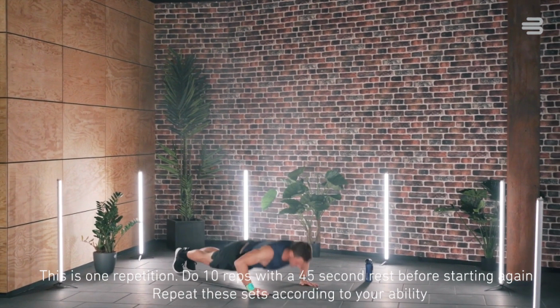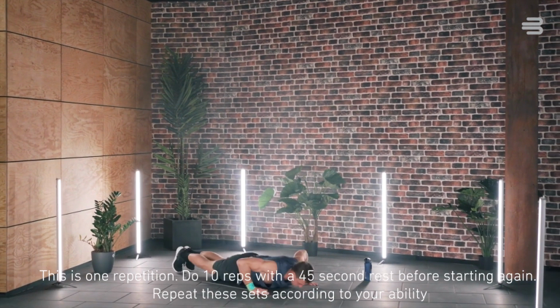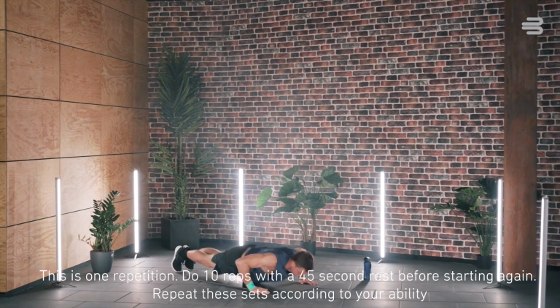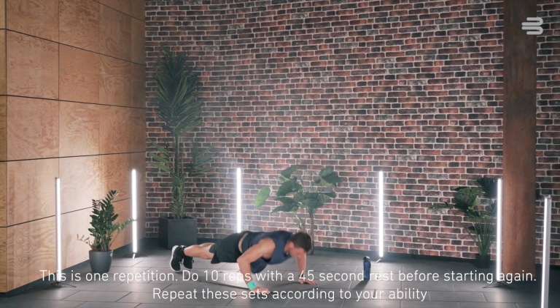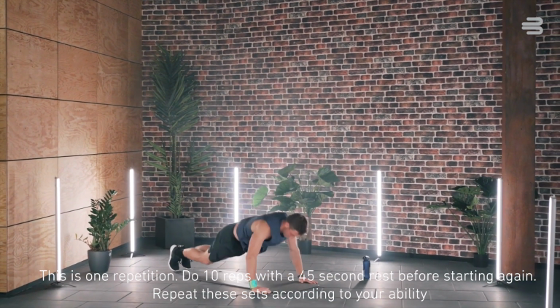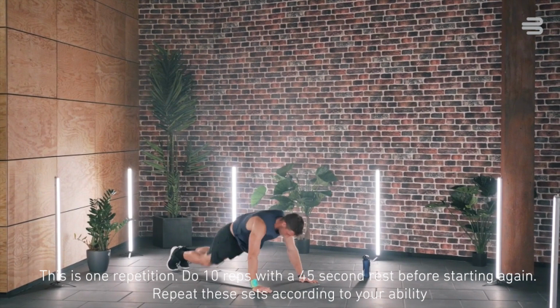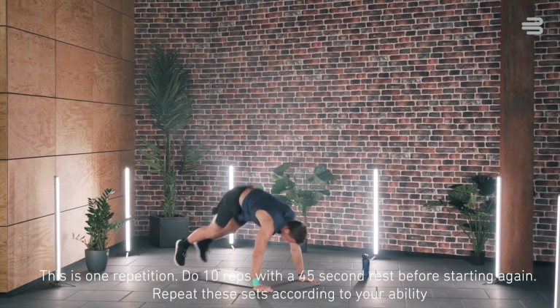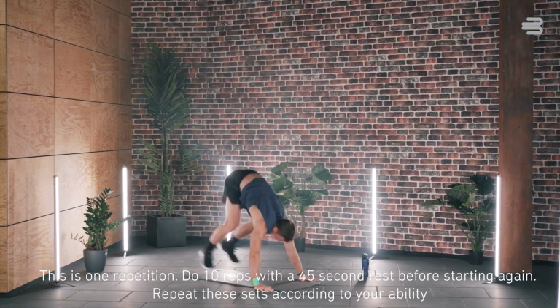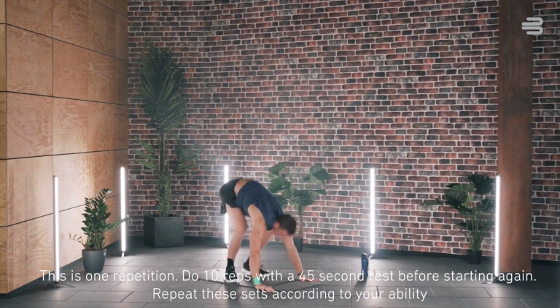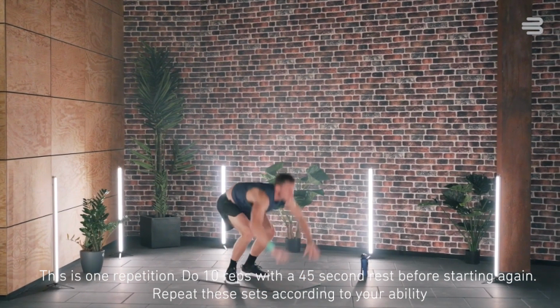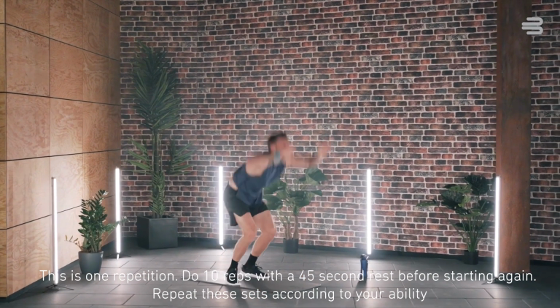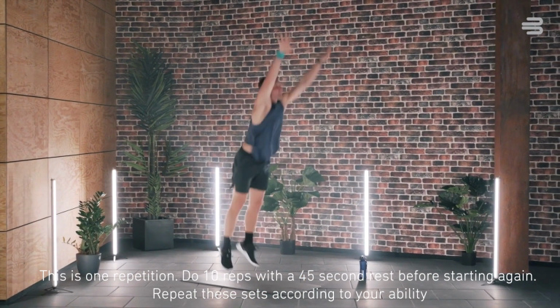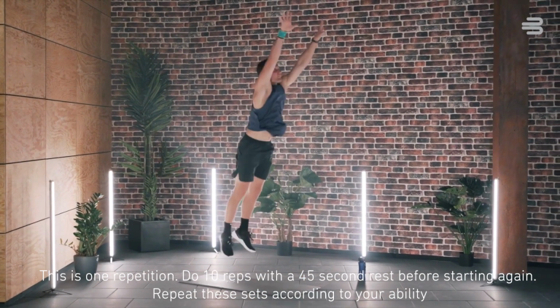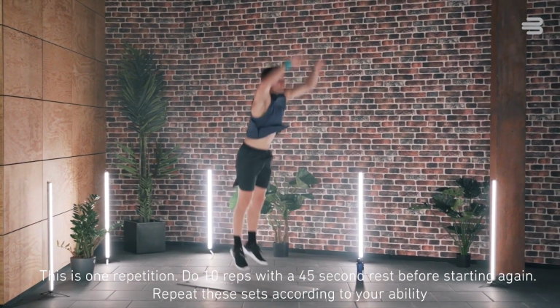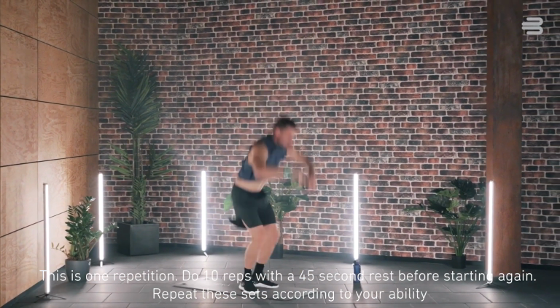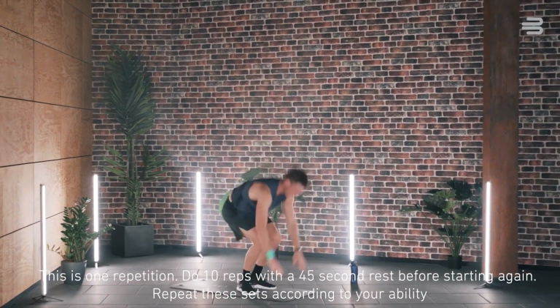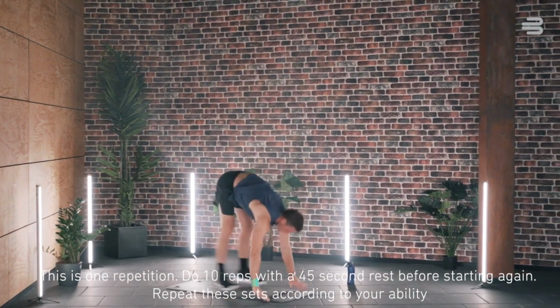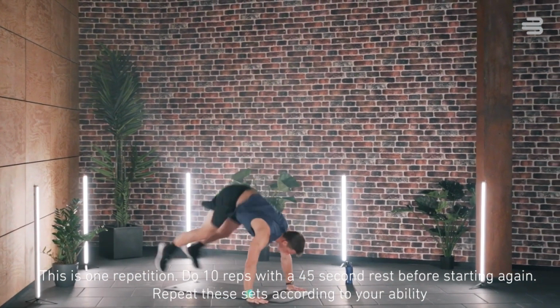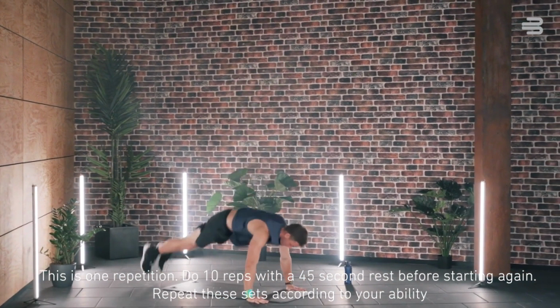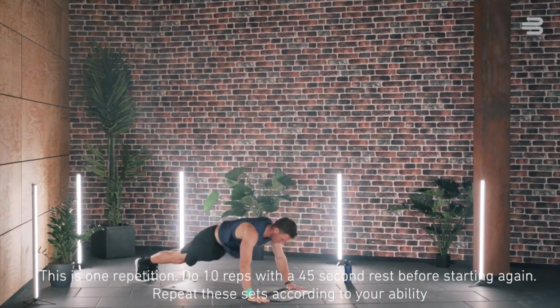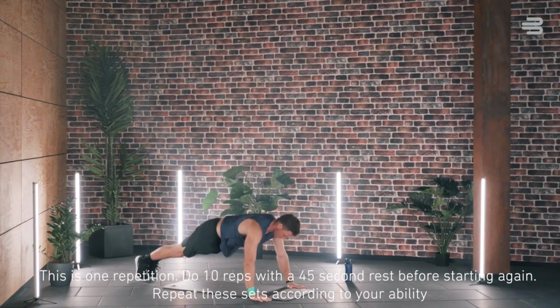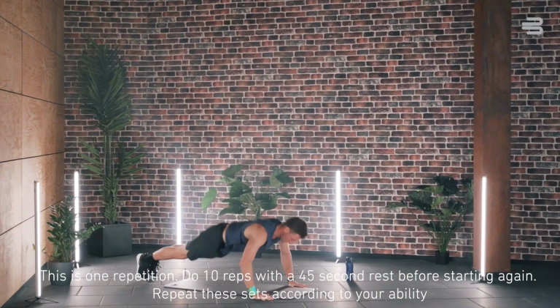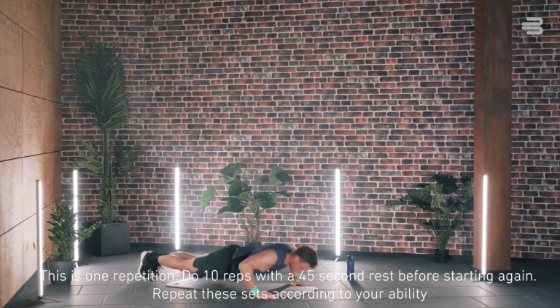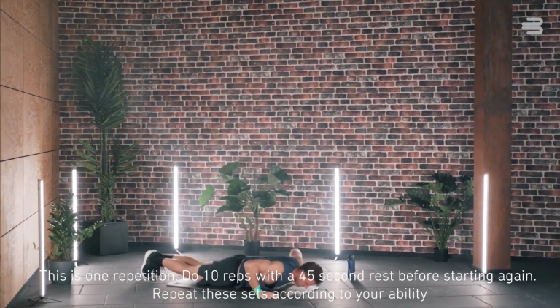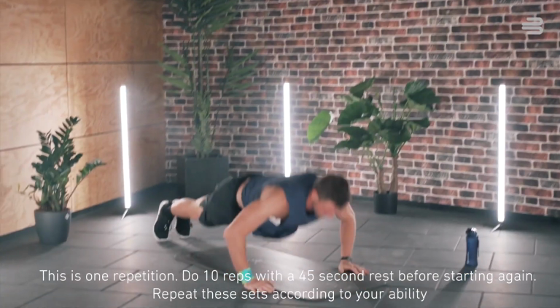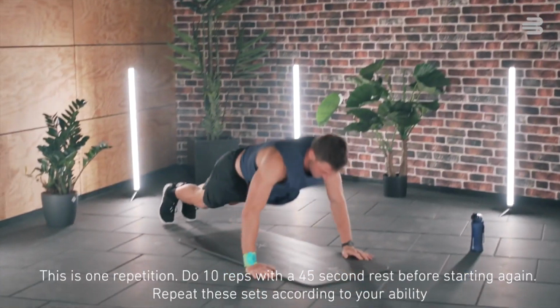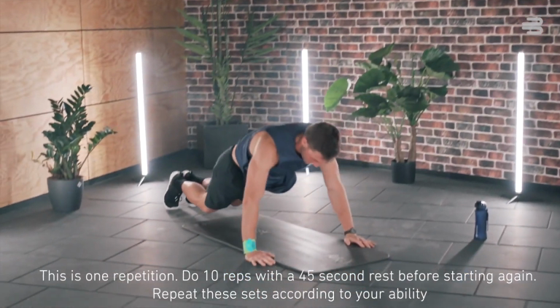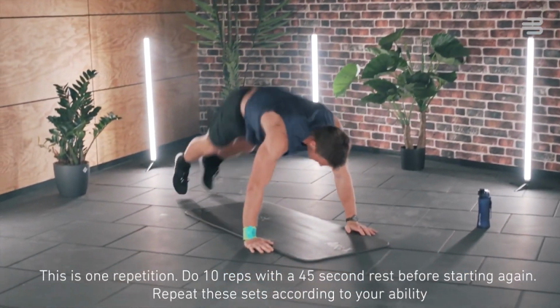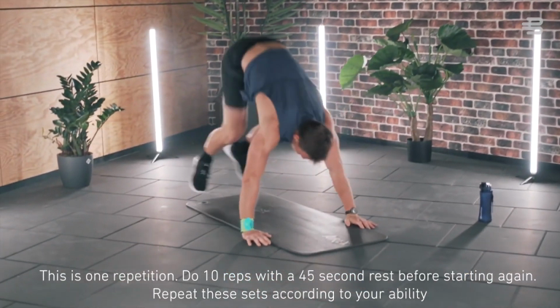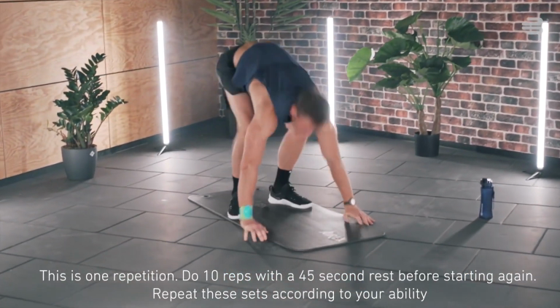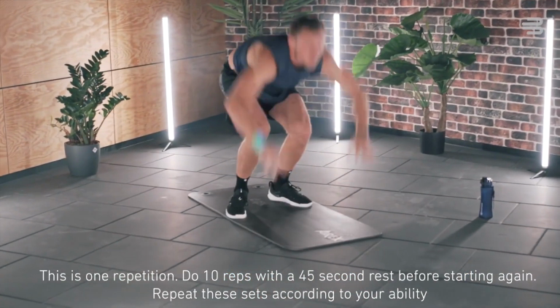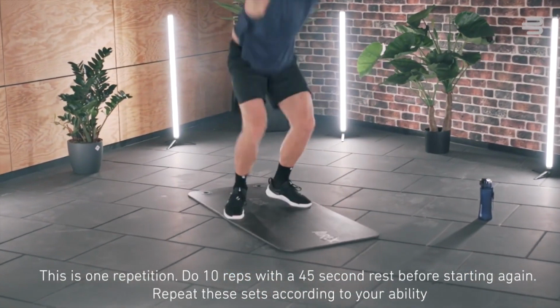Do 10 reps with a 45-seconds rest before starting again. Repeat these sets according to your ability.